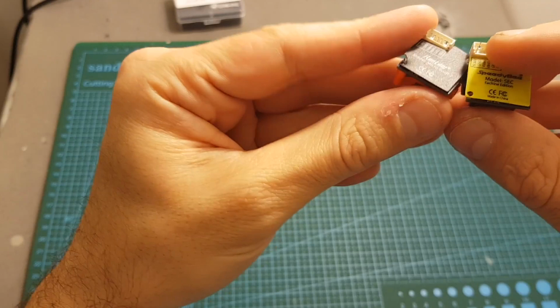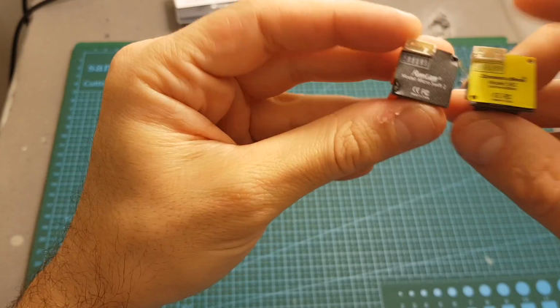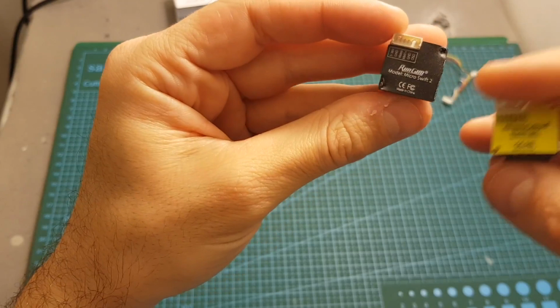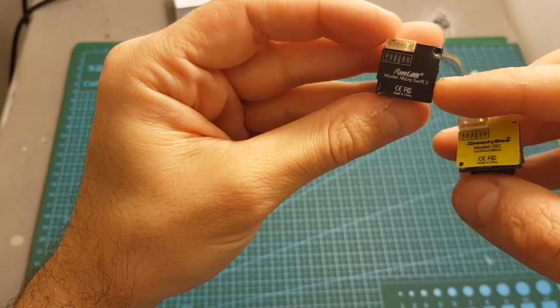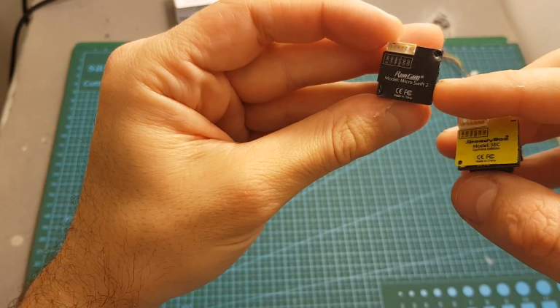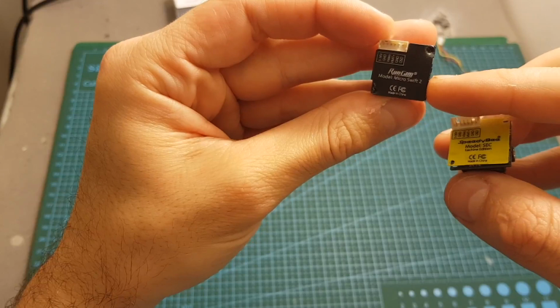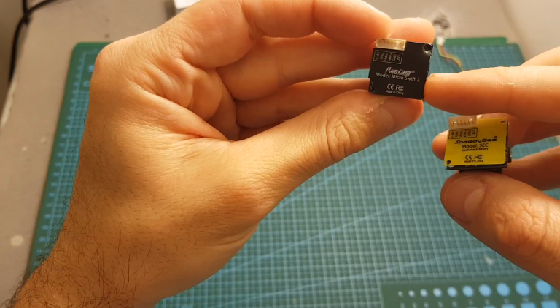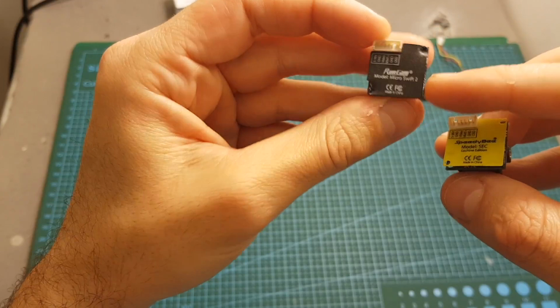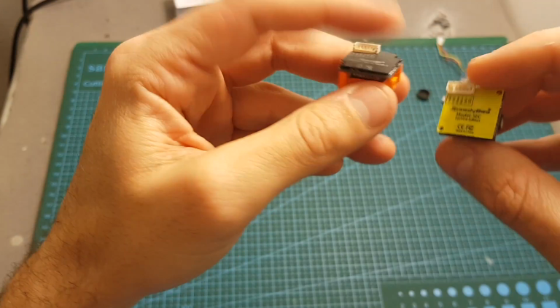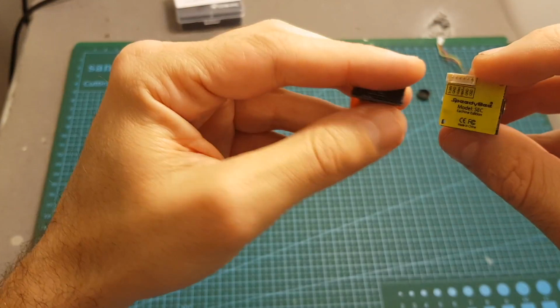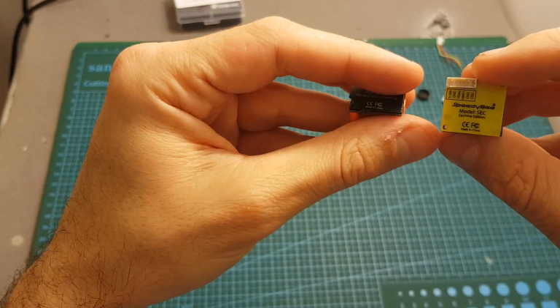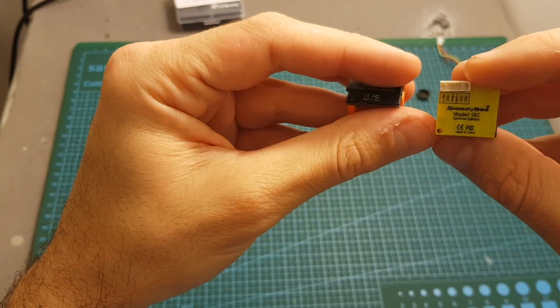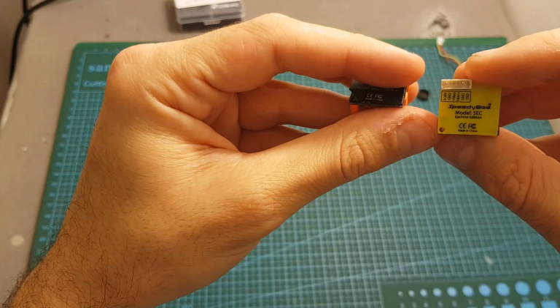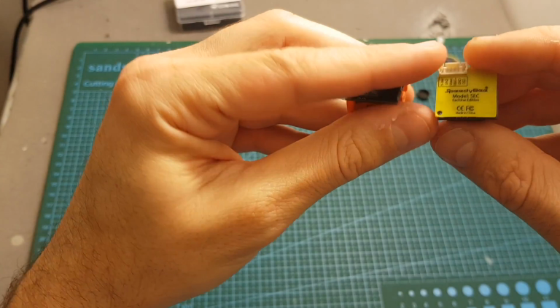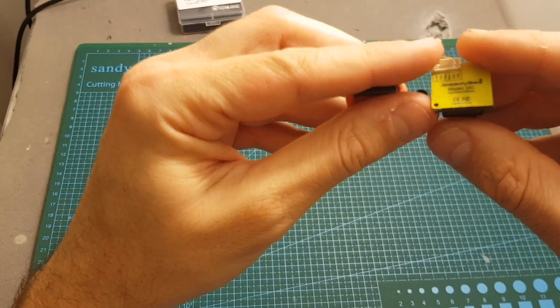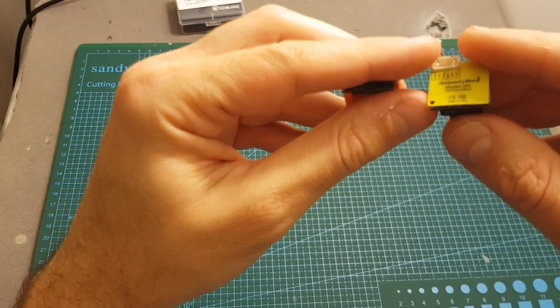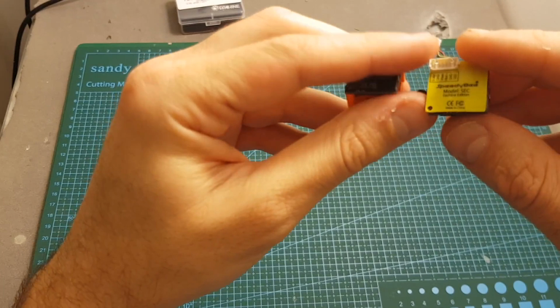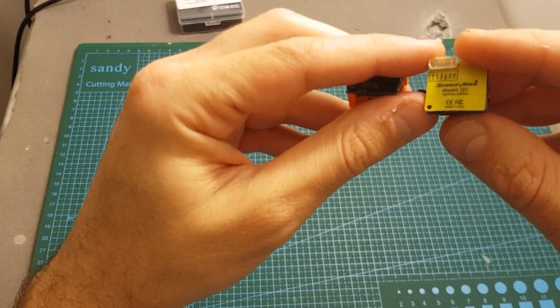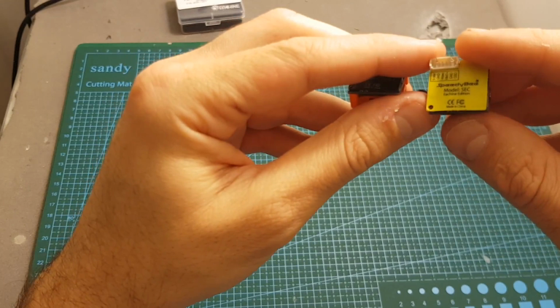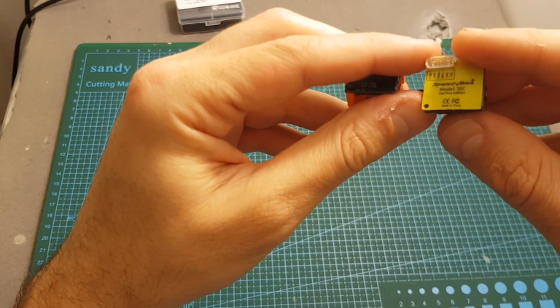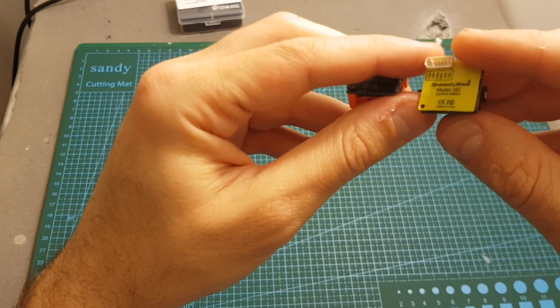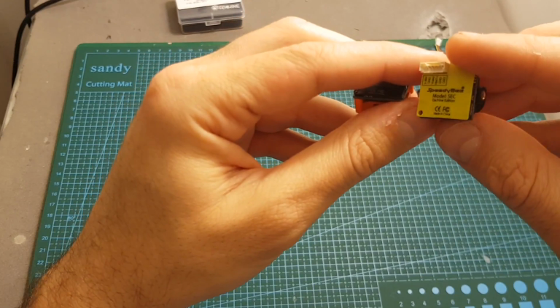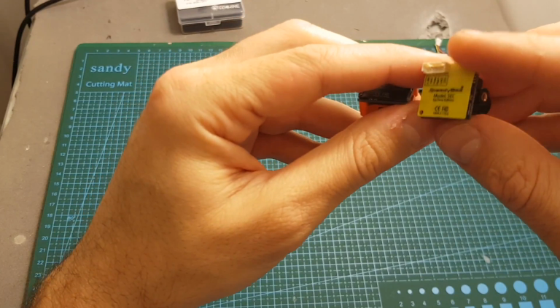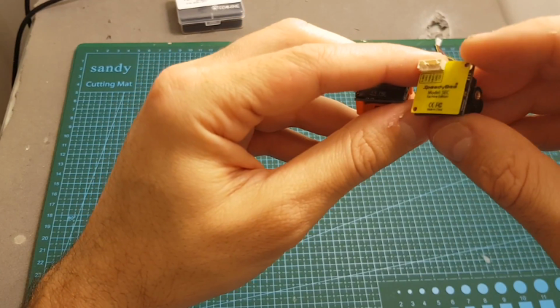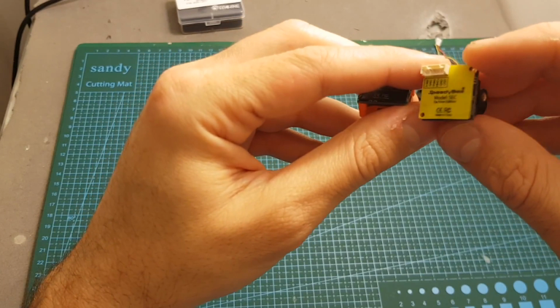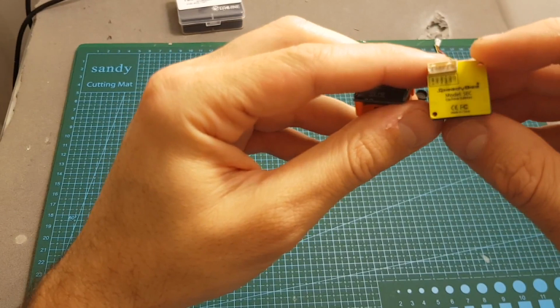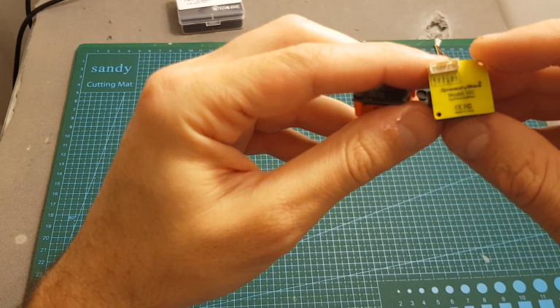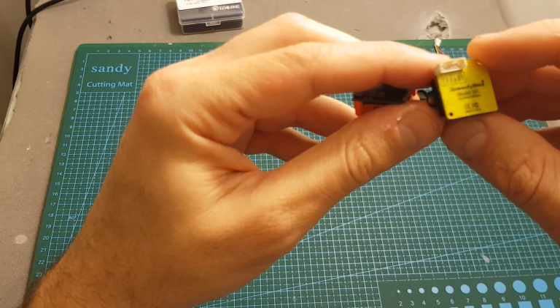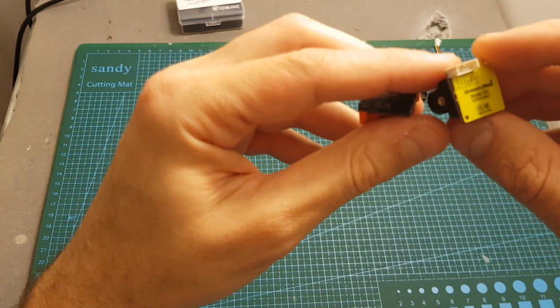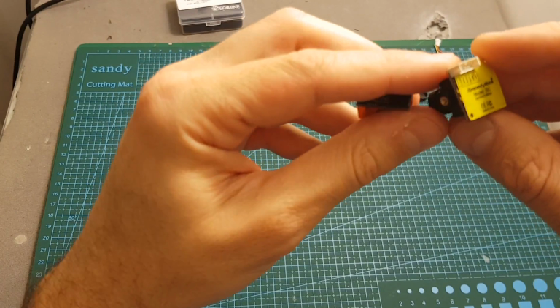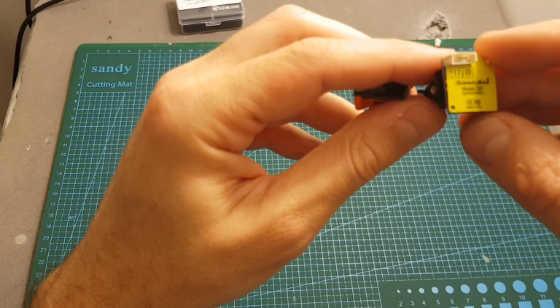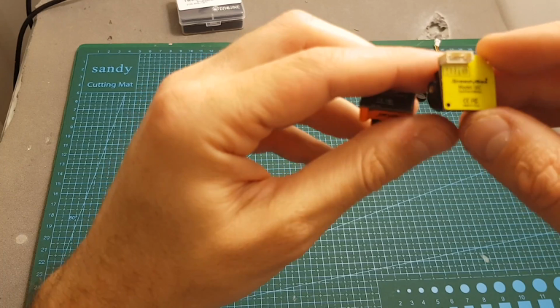Just like the Runcam micro SWIFT 2, the SpeedyBee uses a 600 TV line Sony CCD sensor.